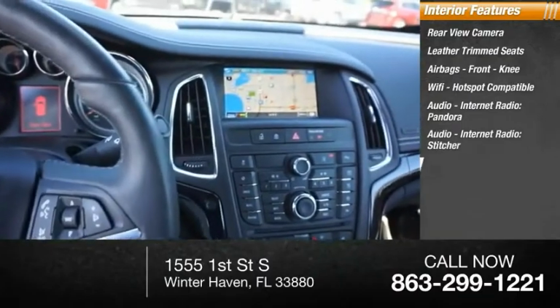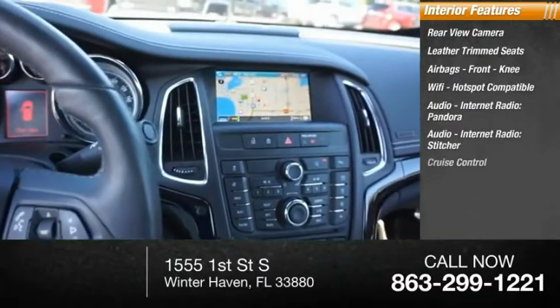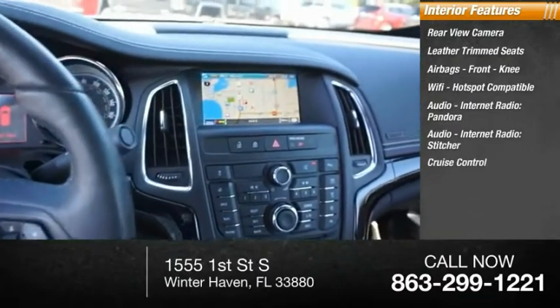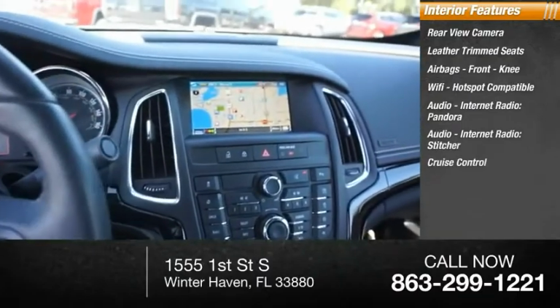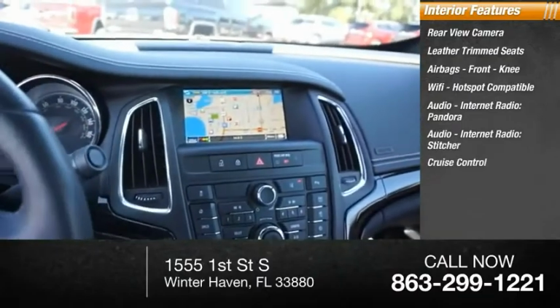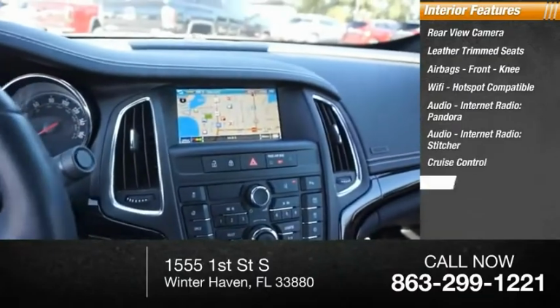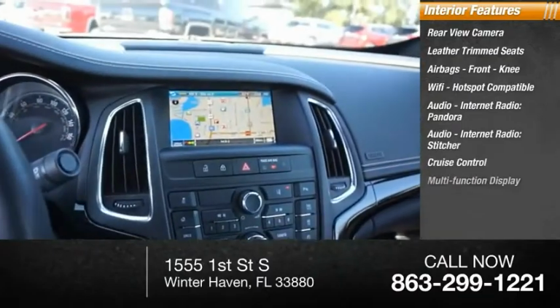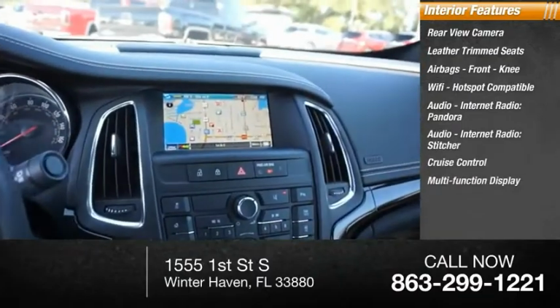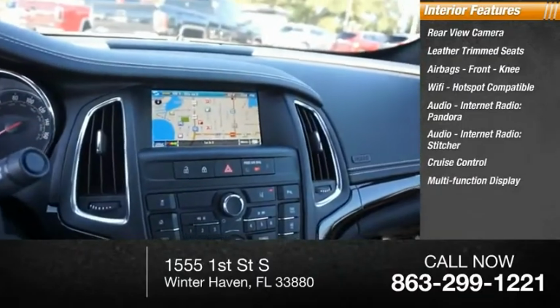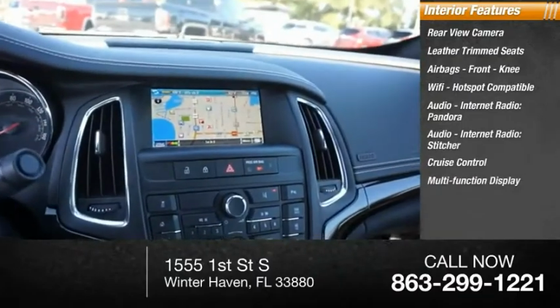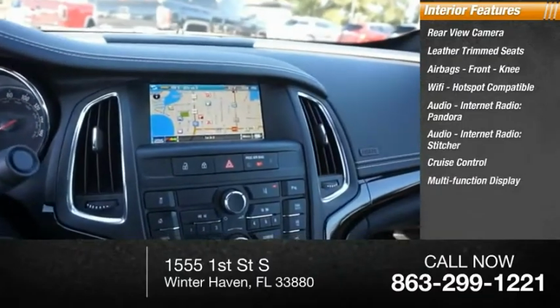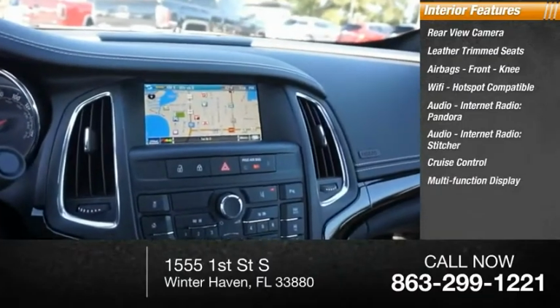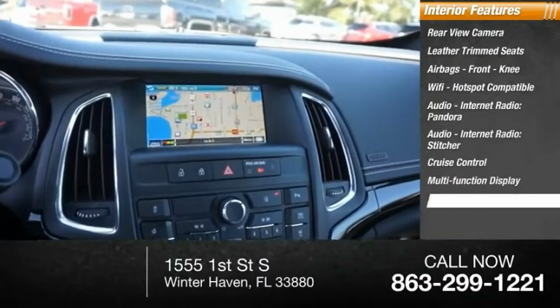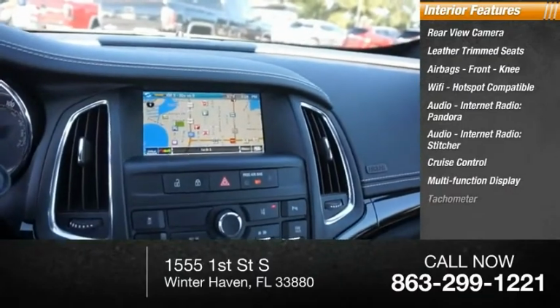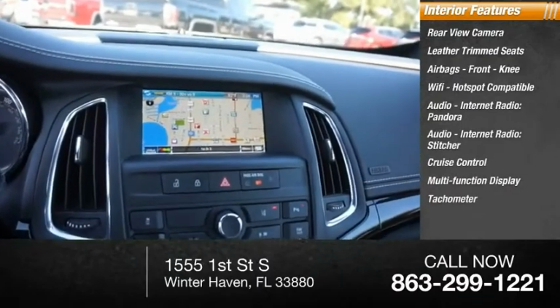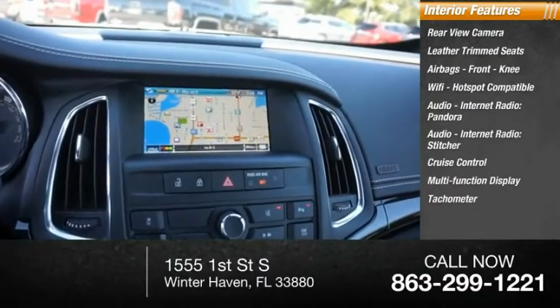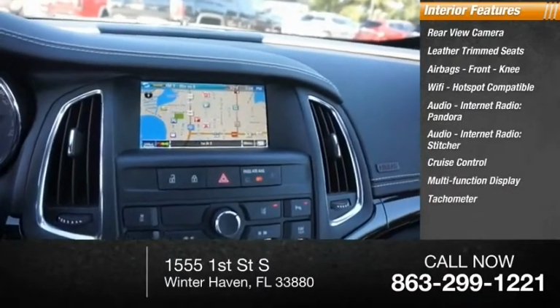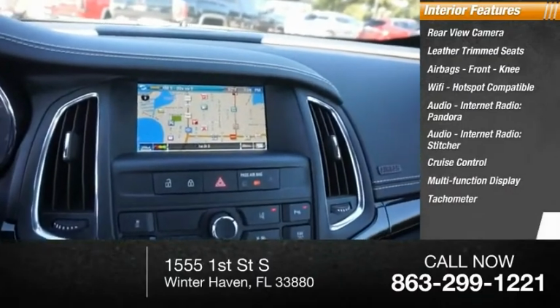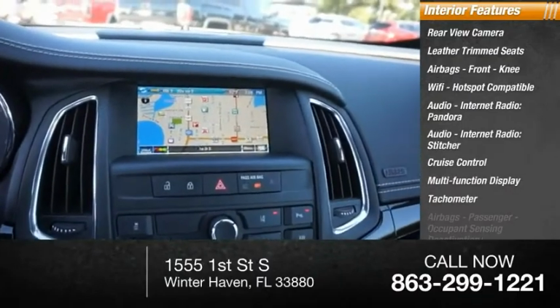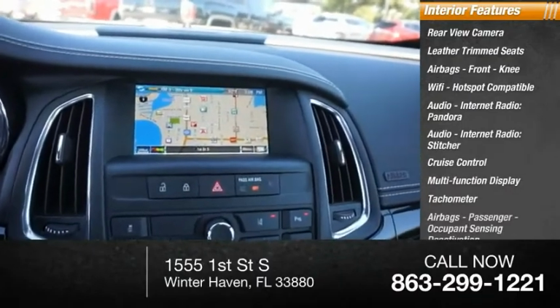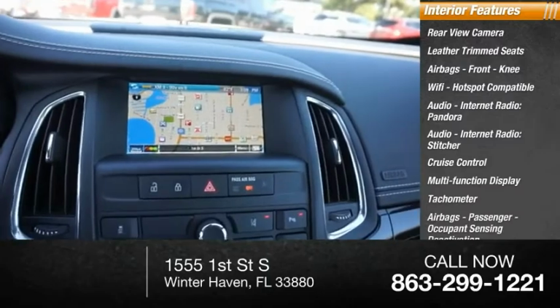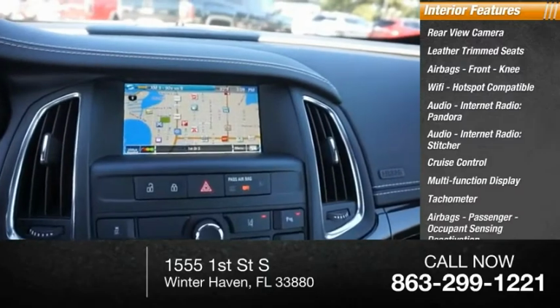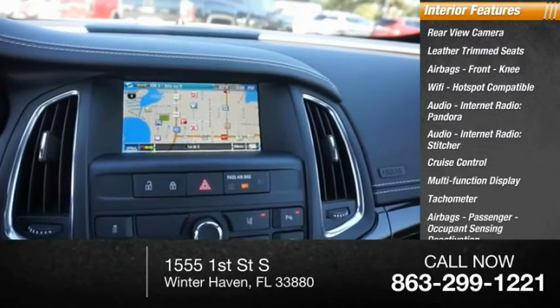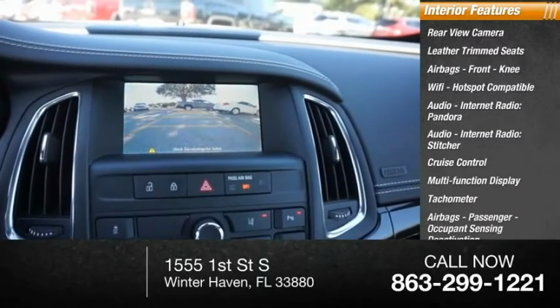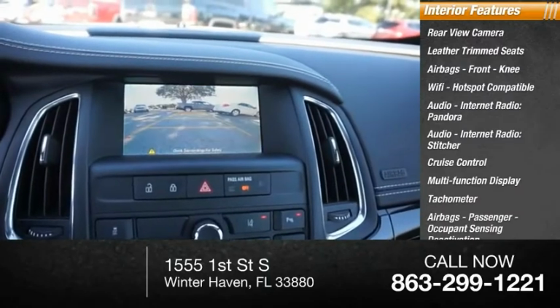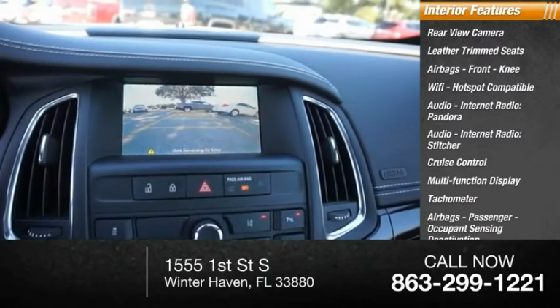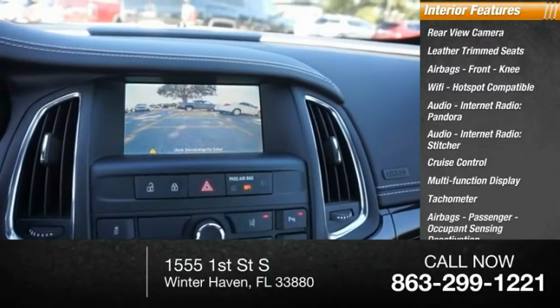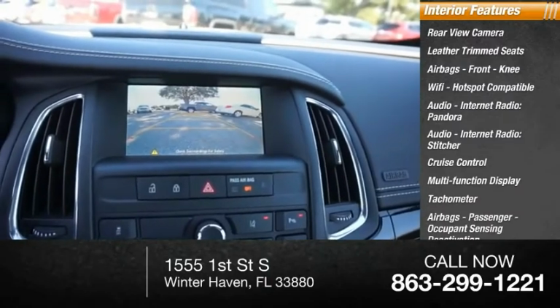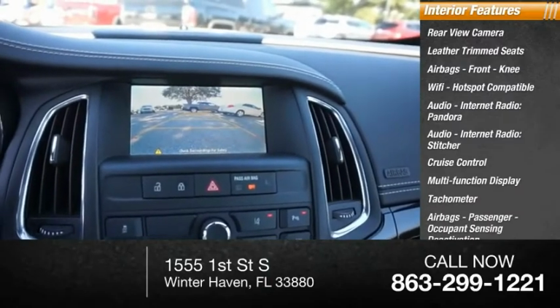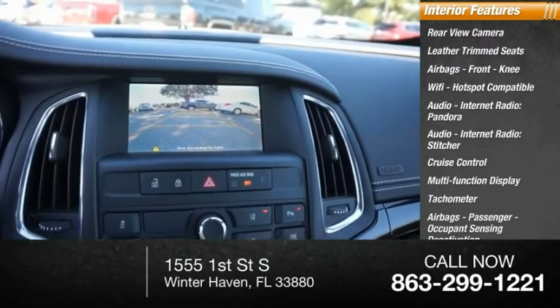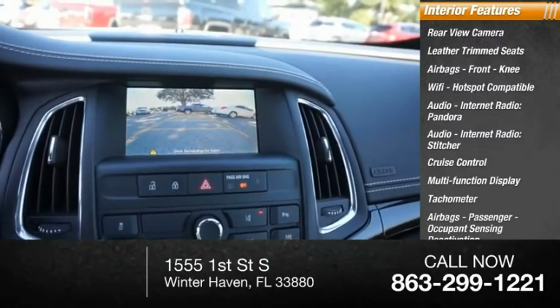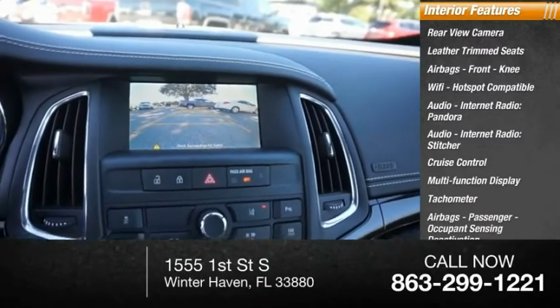Additional interior features include cruise control, multi-function display, tachometer, passenger airbags, and occupant sensing deactivation.